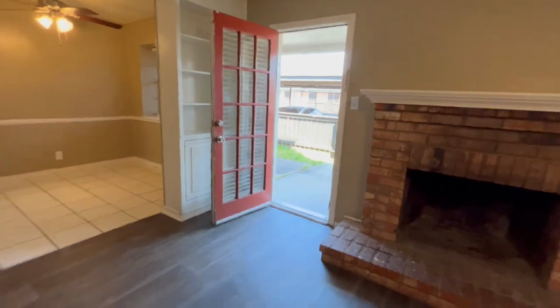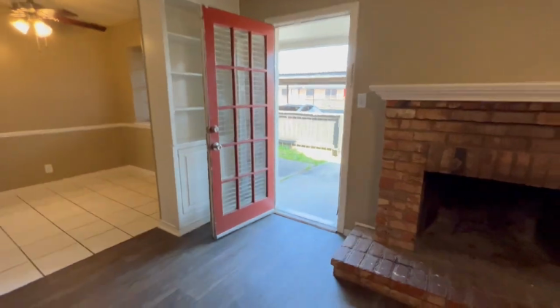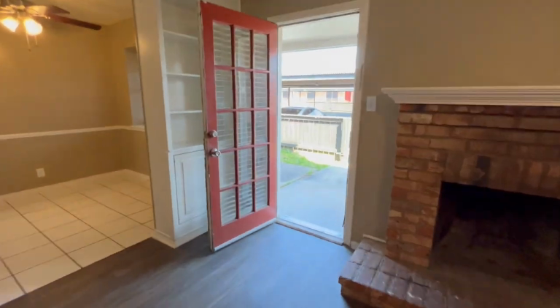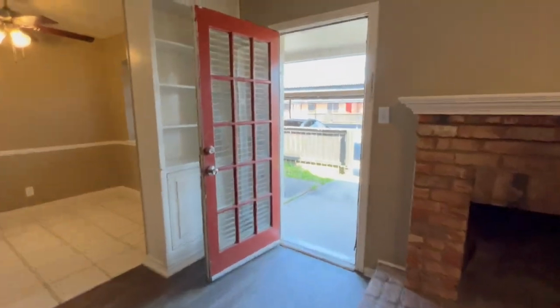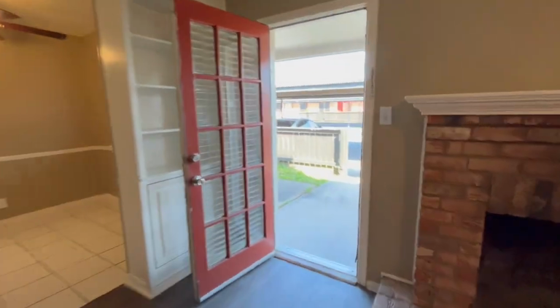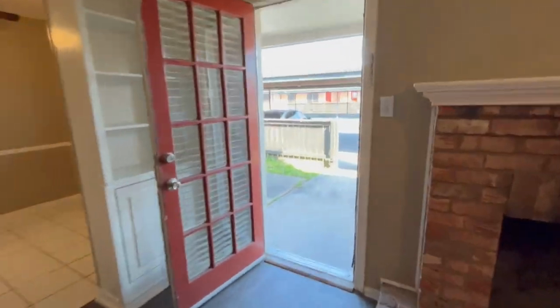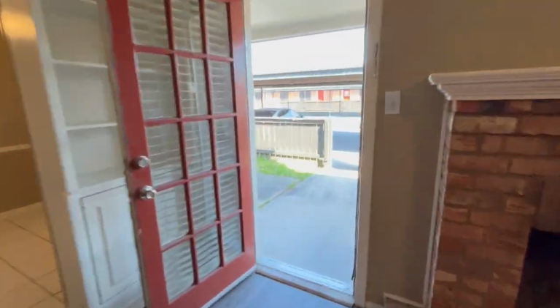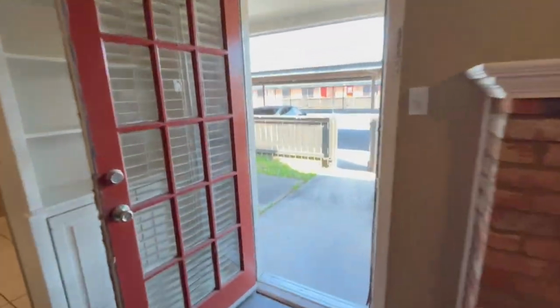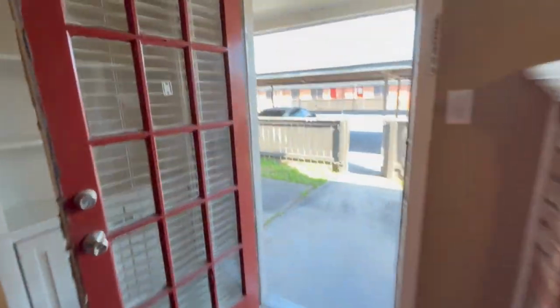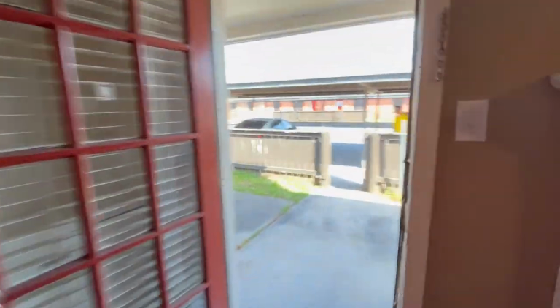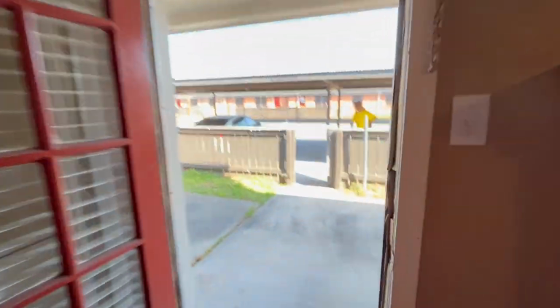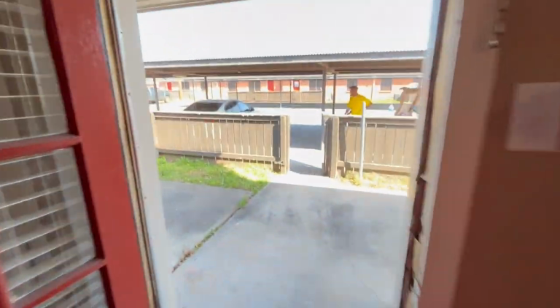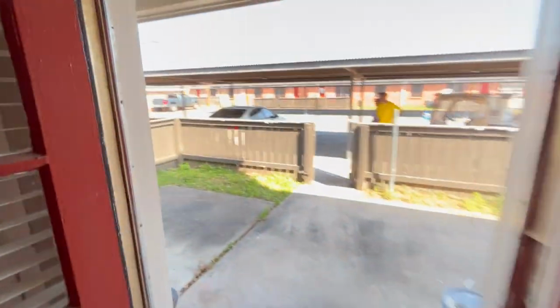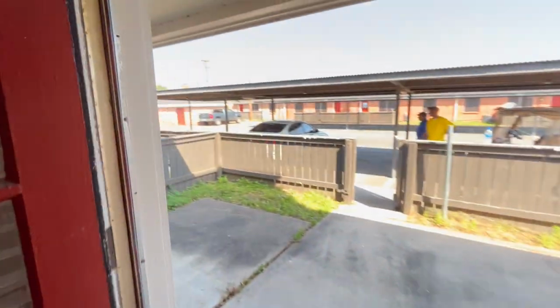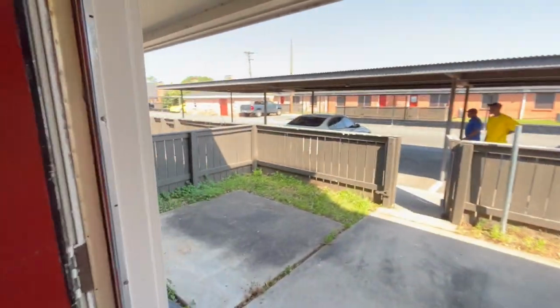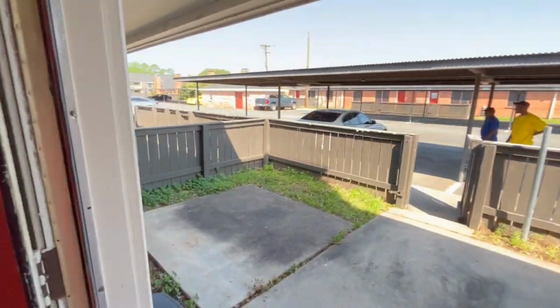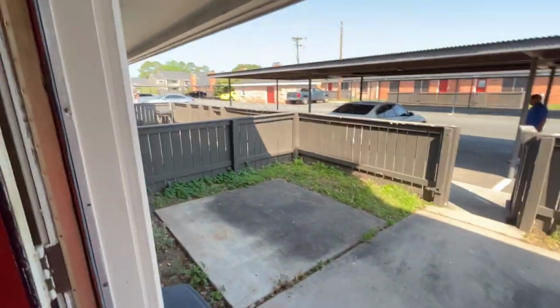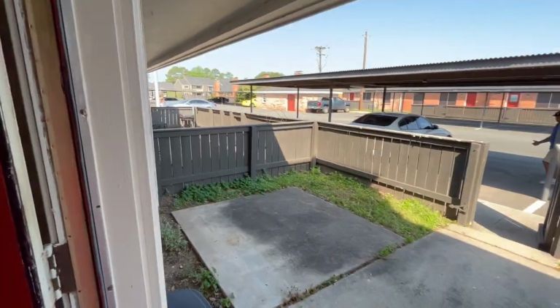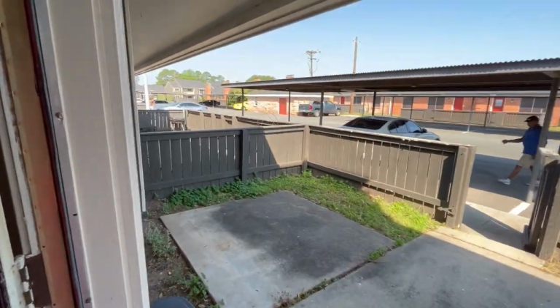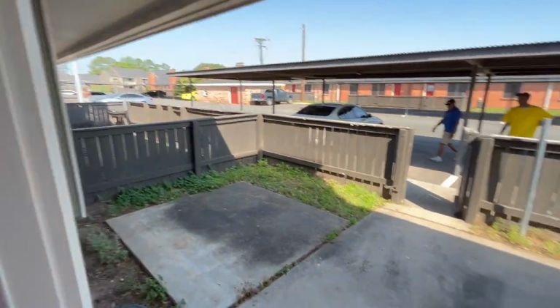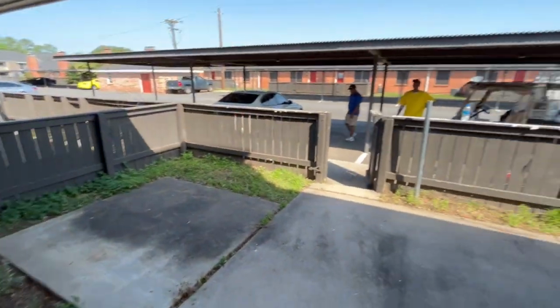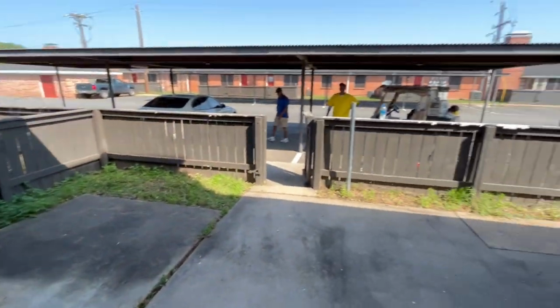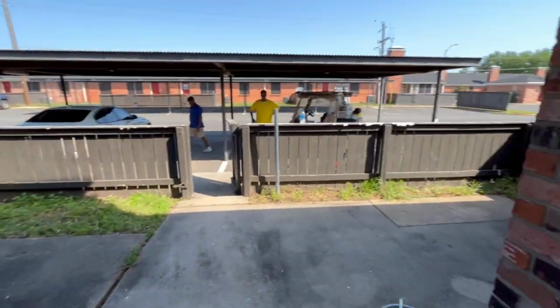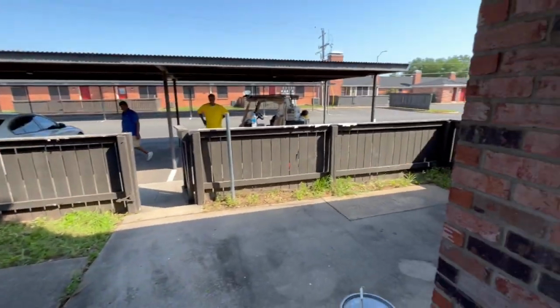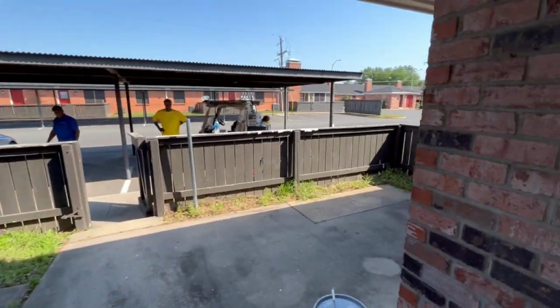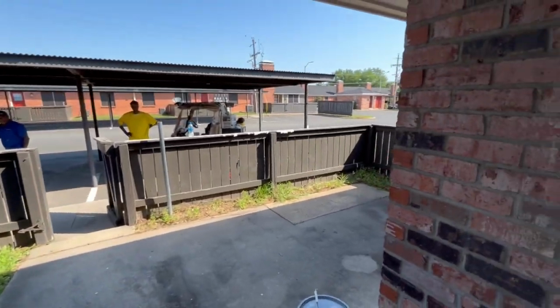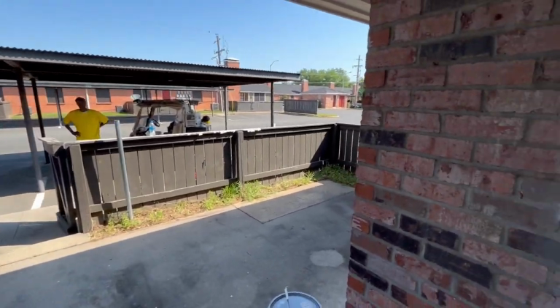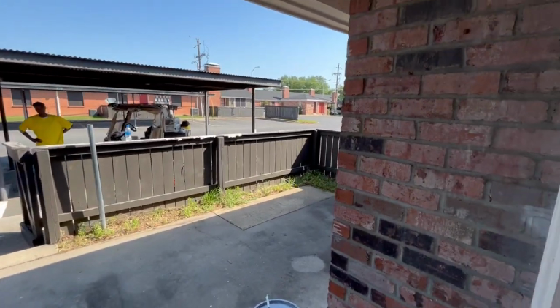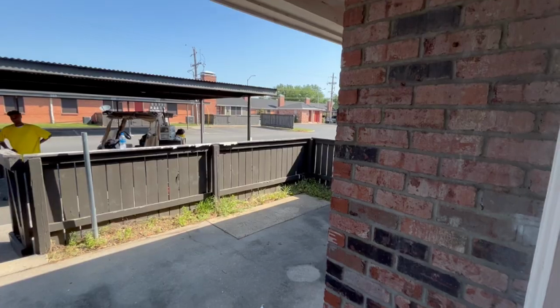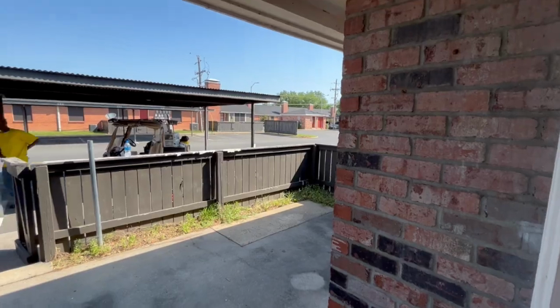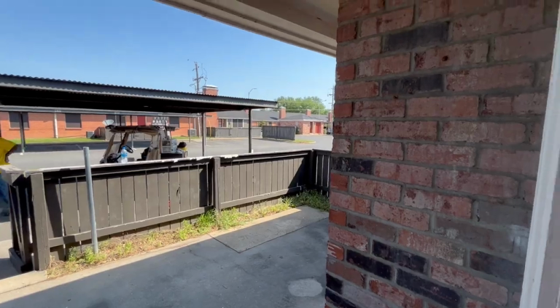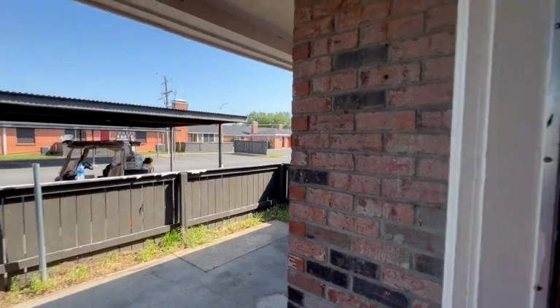Opening up onto your back patio. Look at all this wonderful space you have out here.